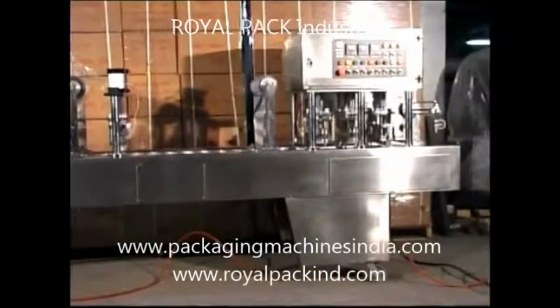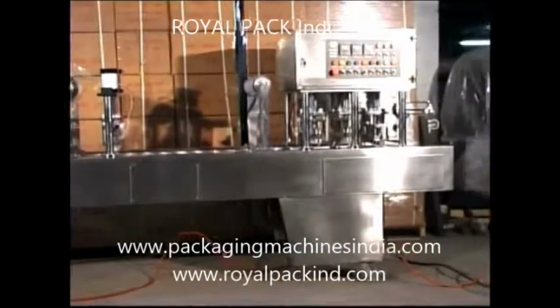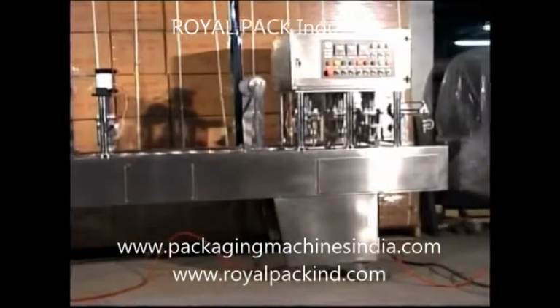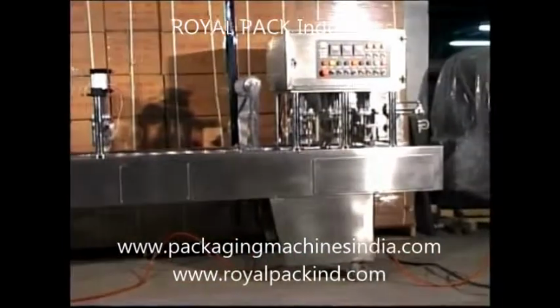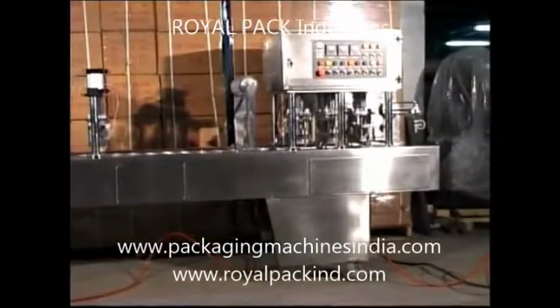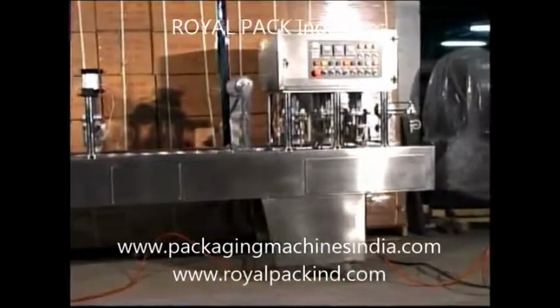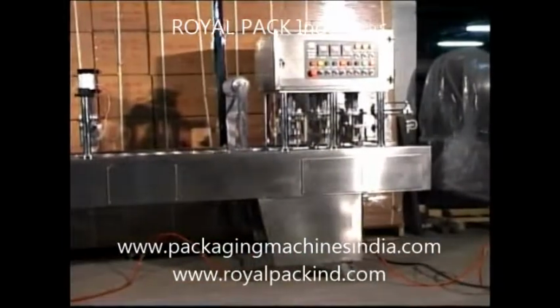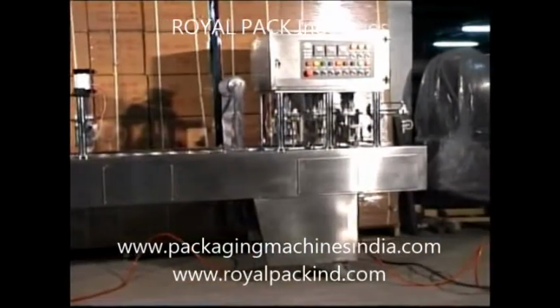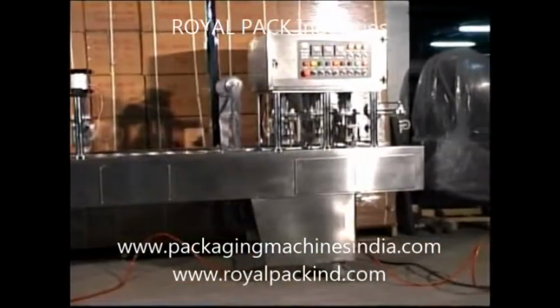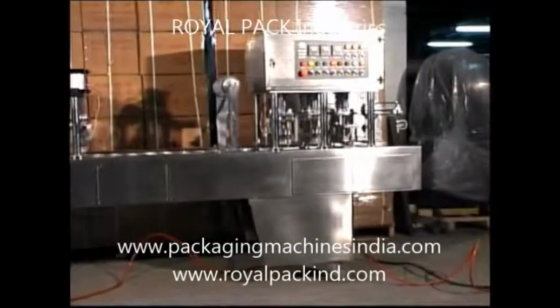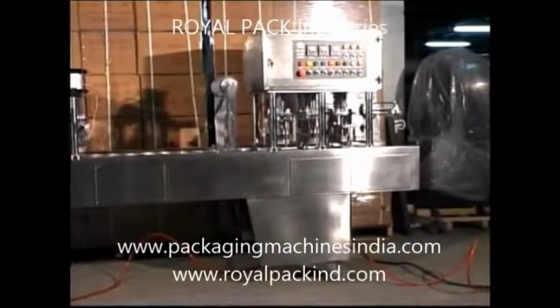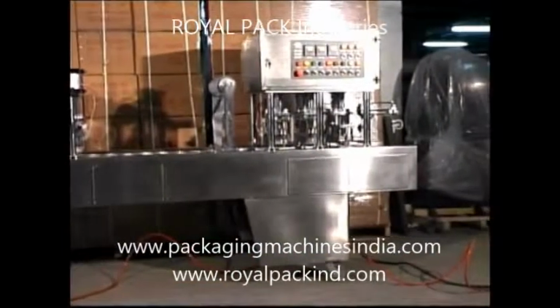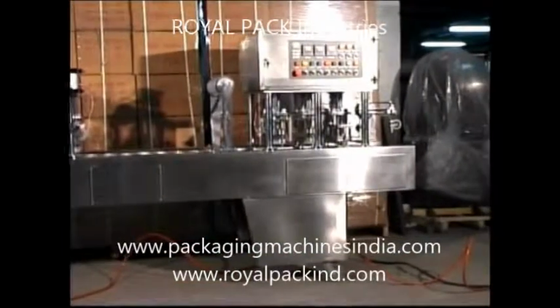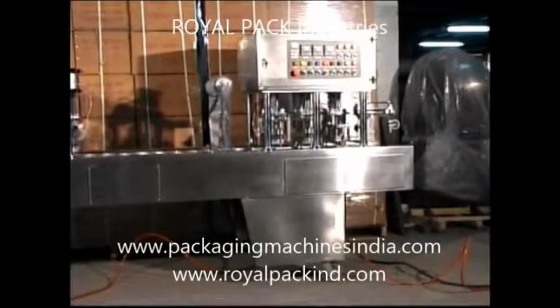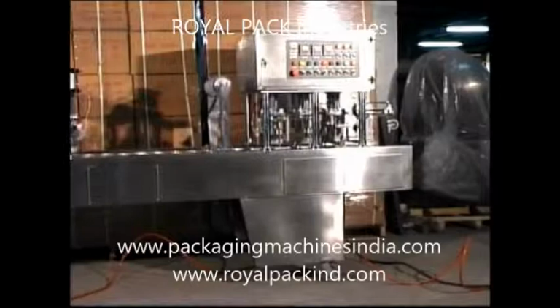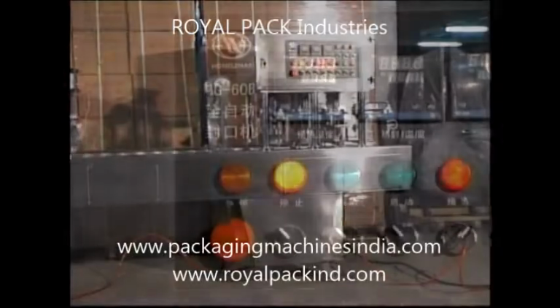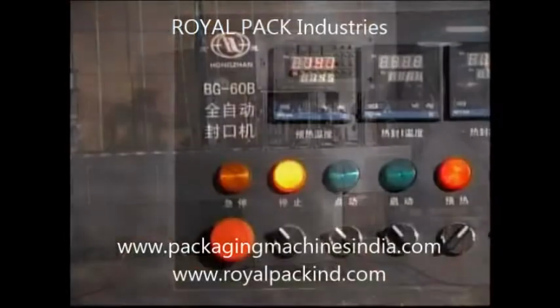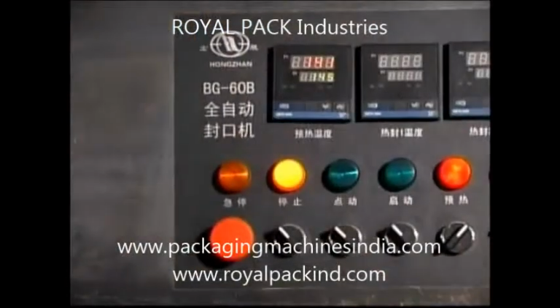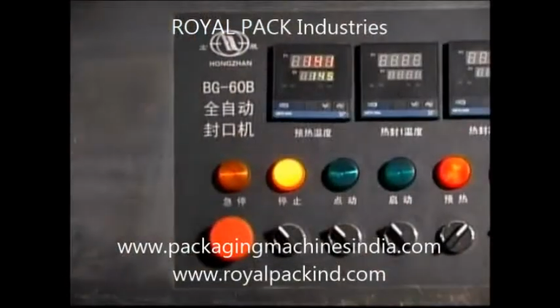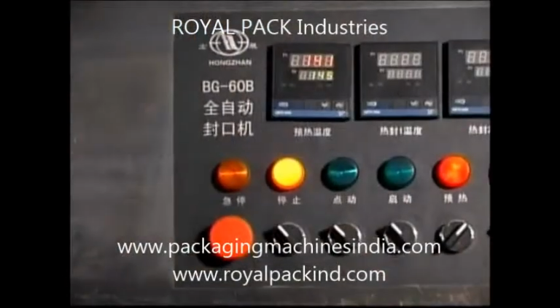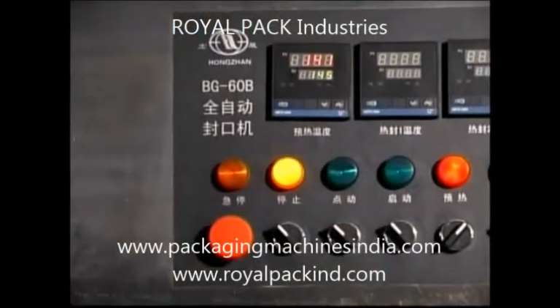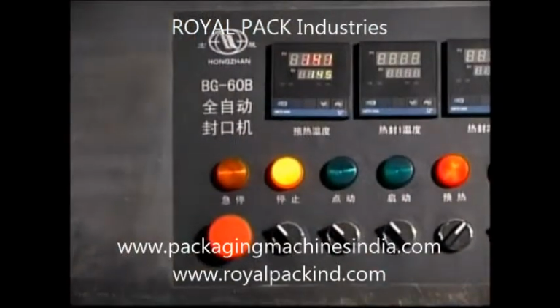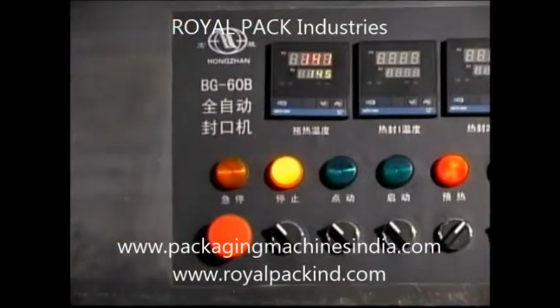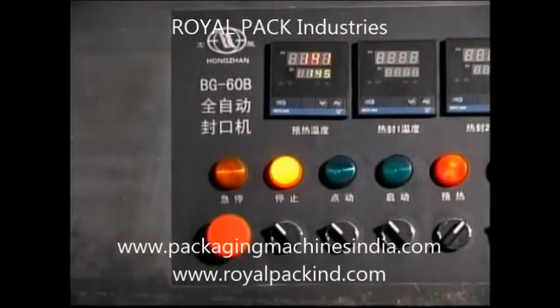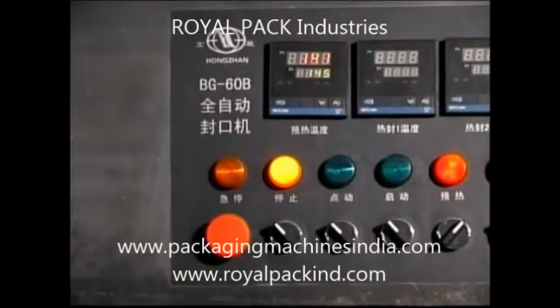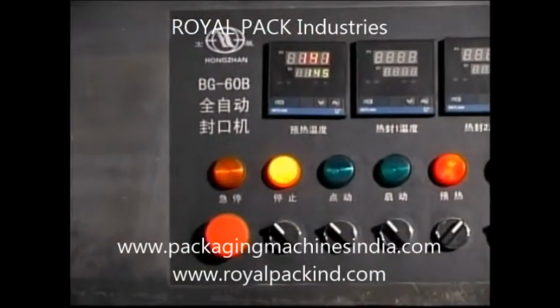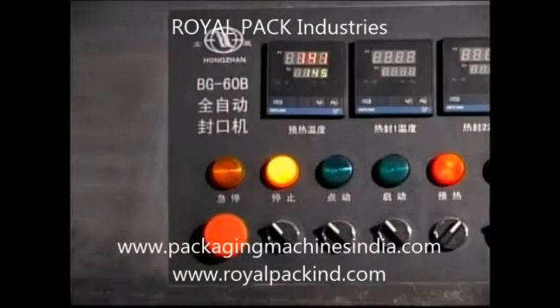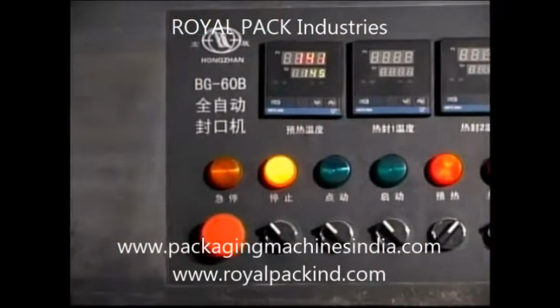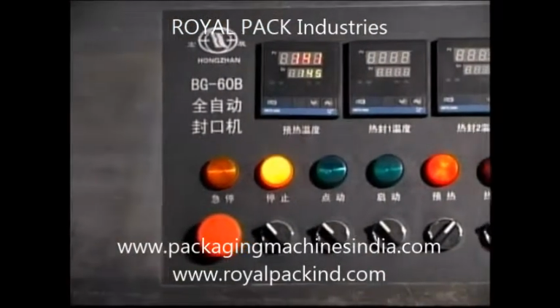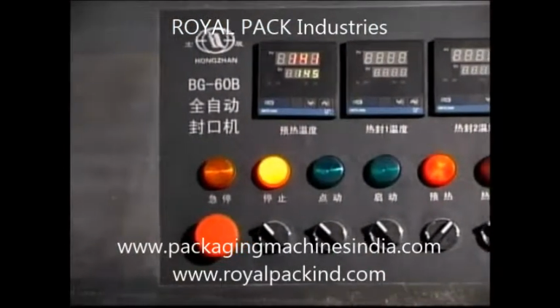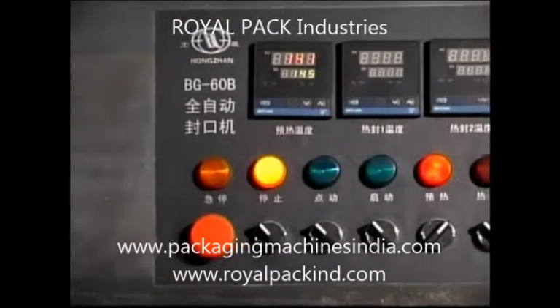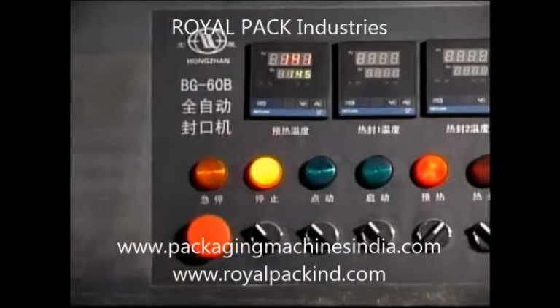The machine uses a digital temperature controller and its precision is less than 1%.